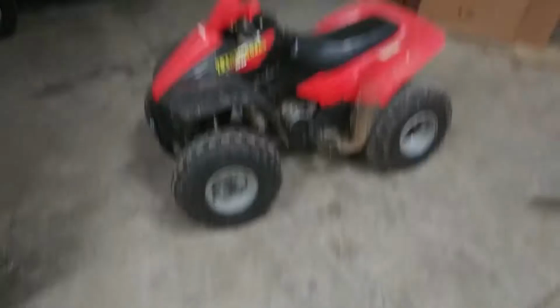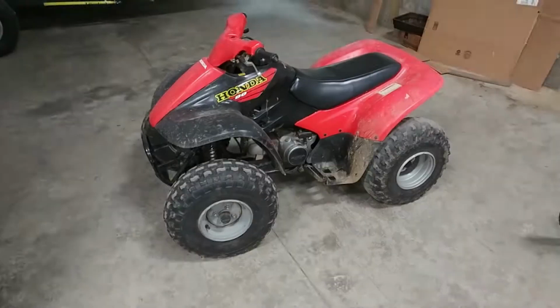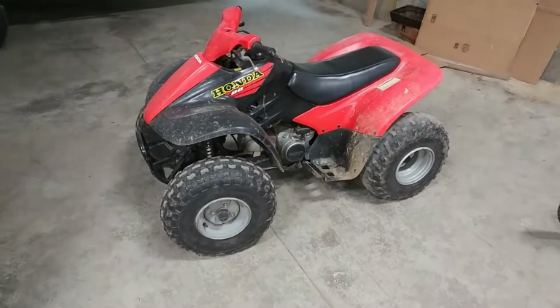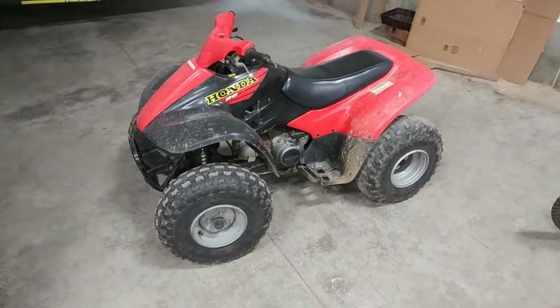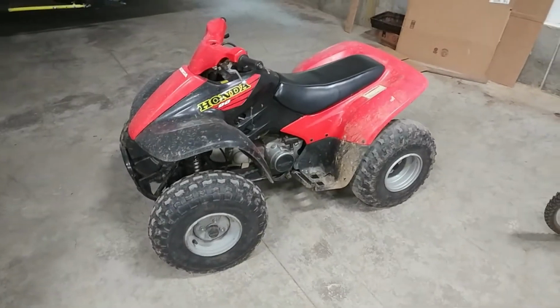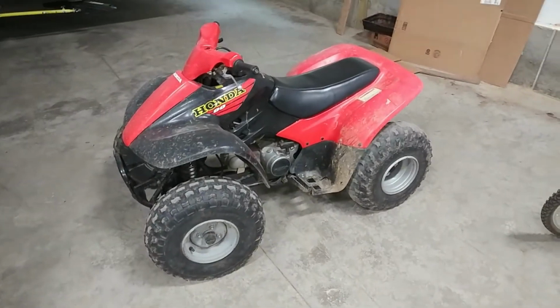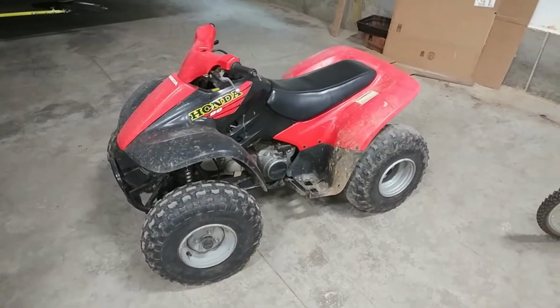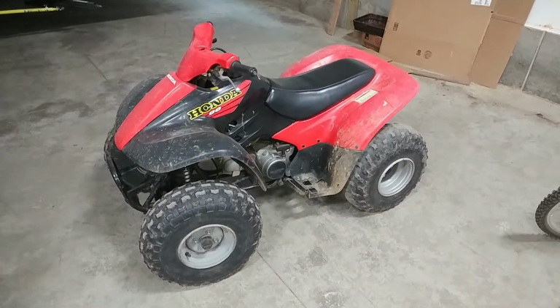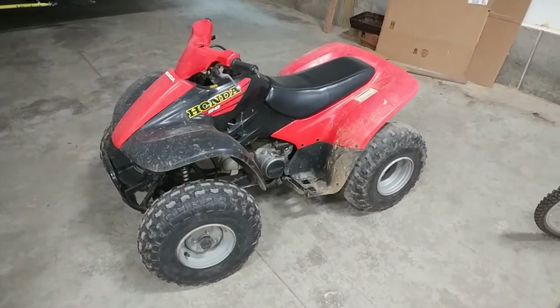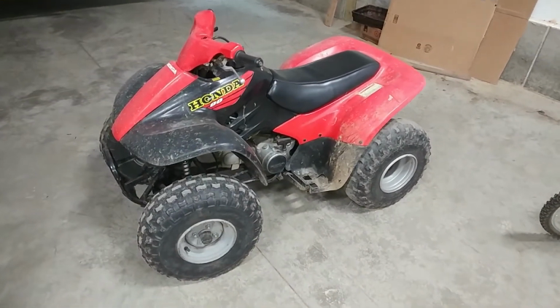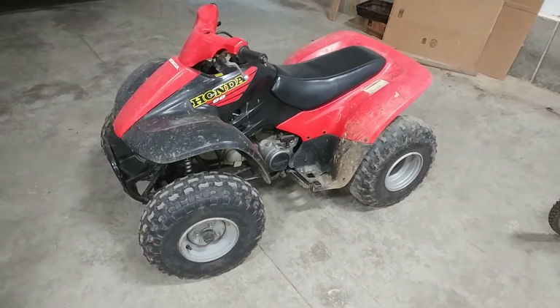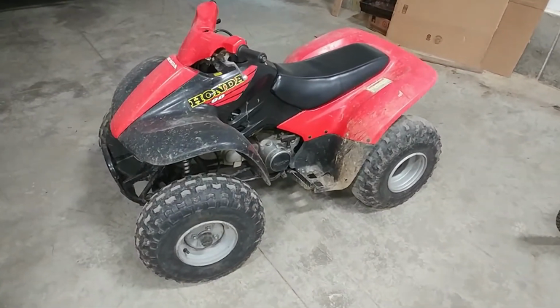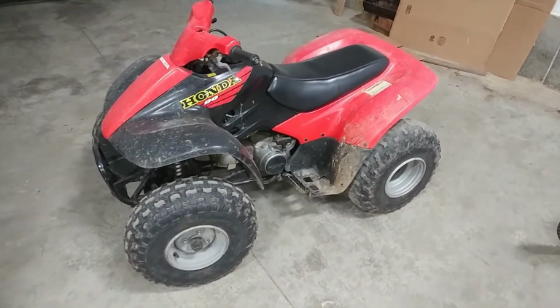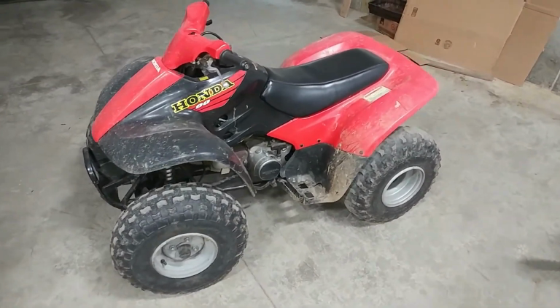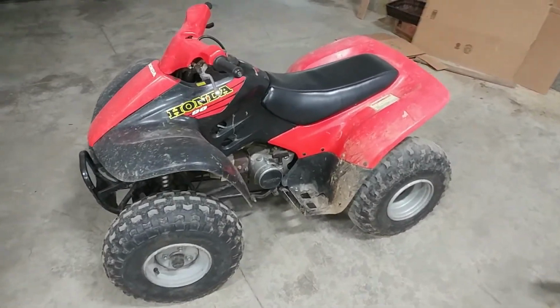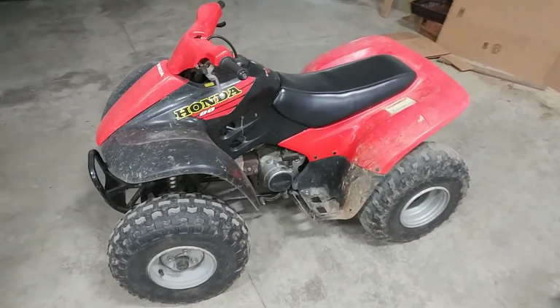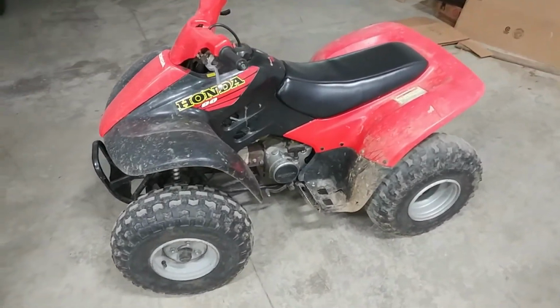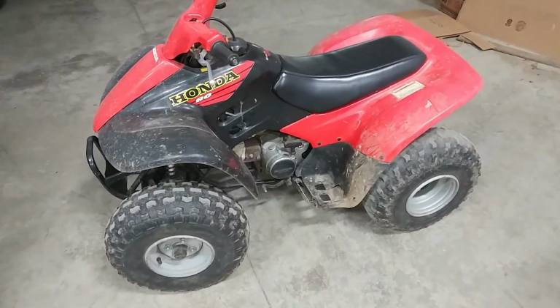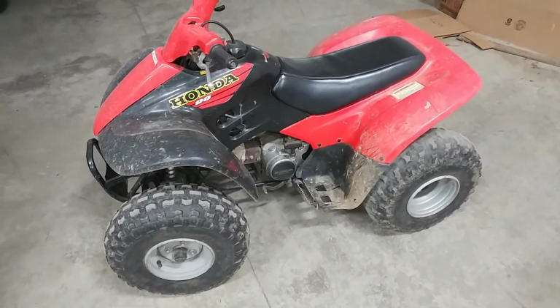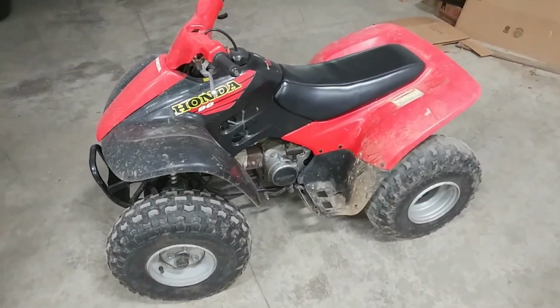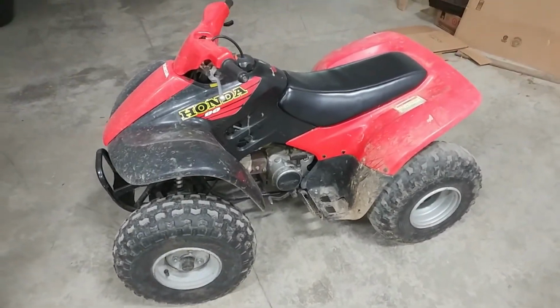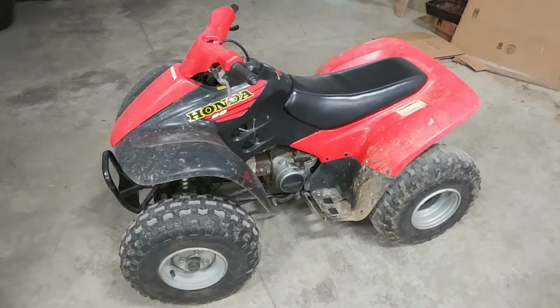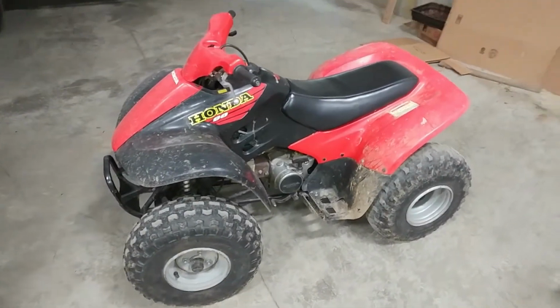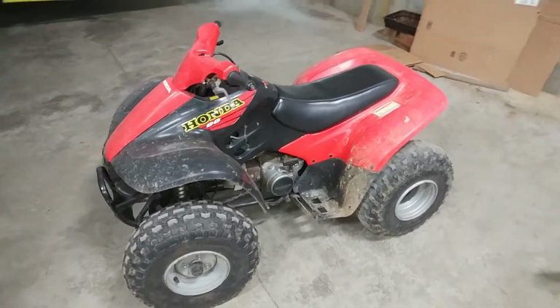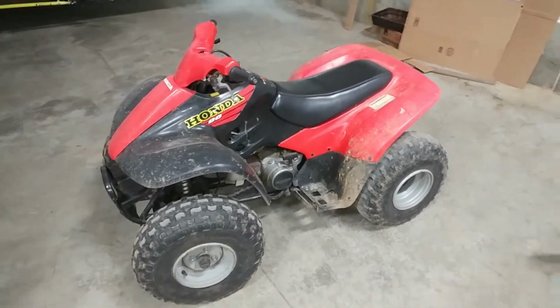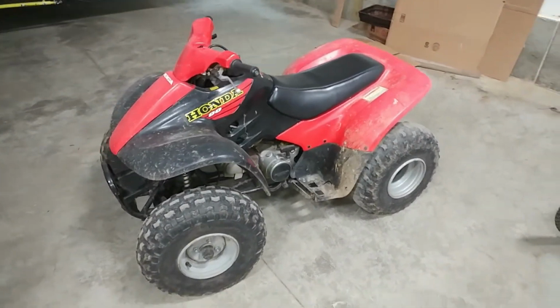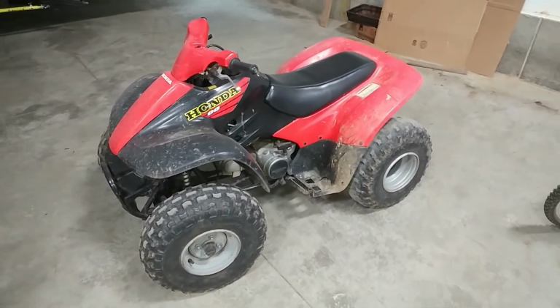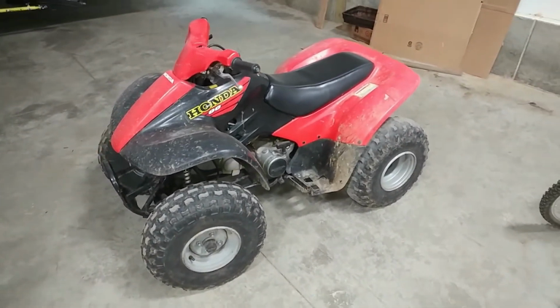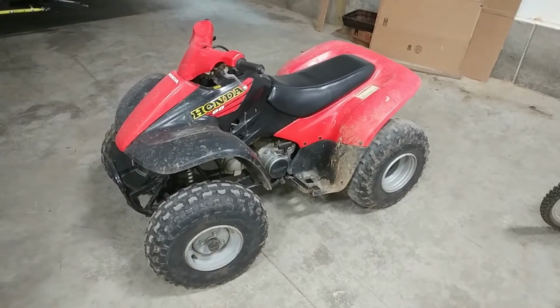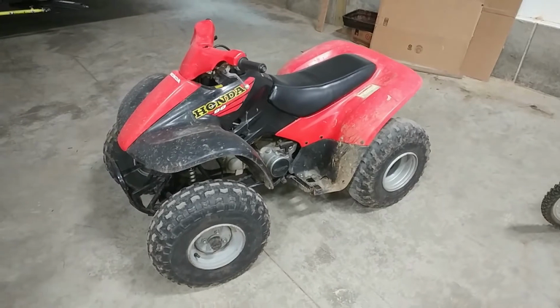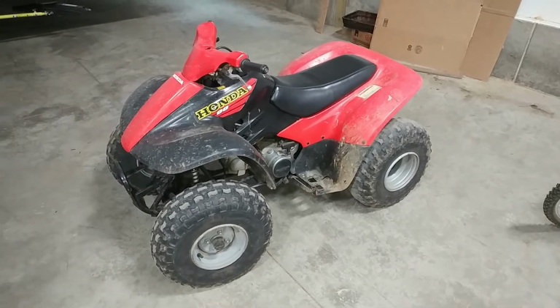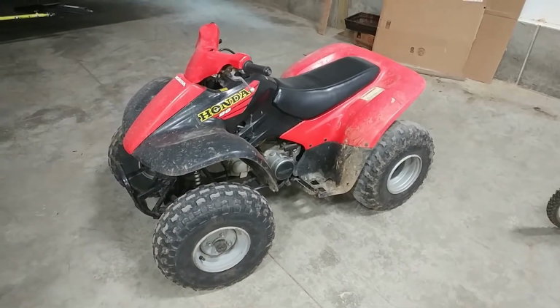Hey guys, Clair Pairs here. Today we'll be doing an oil change on this Honda TRX-90.